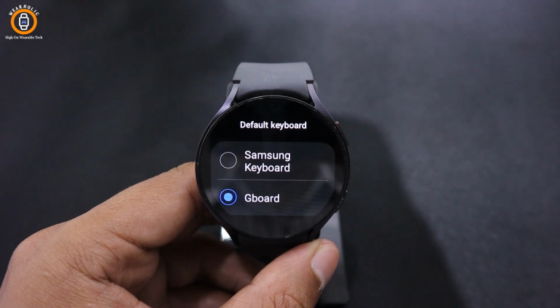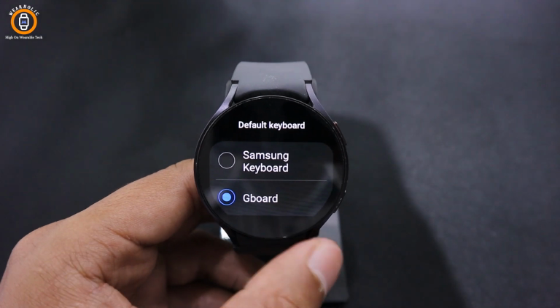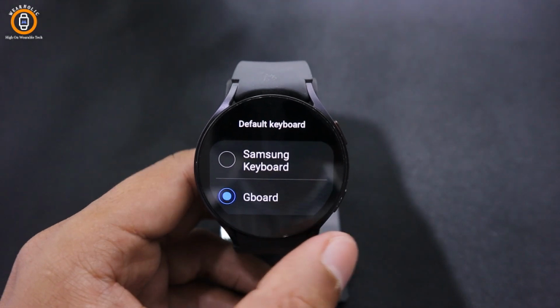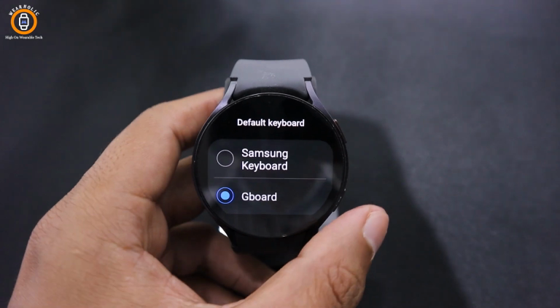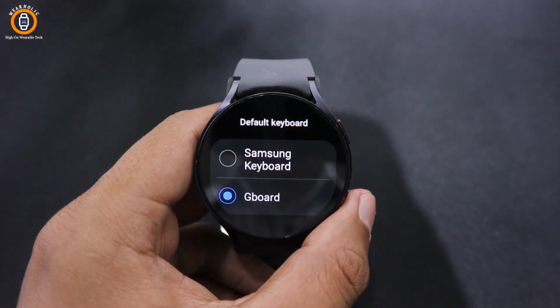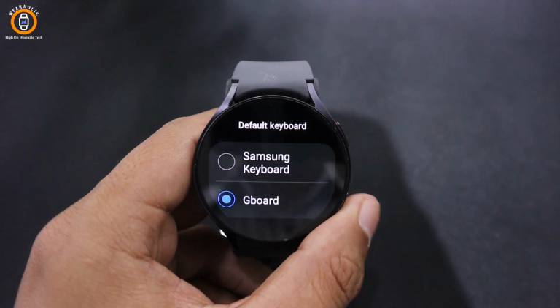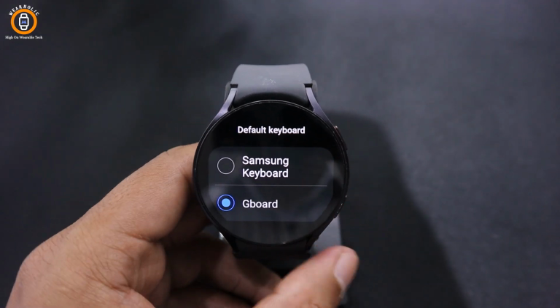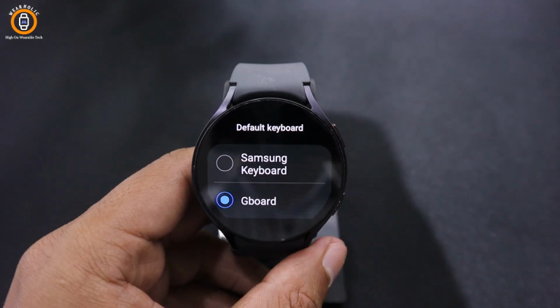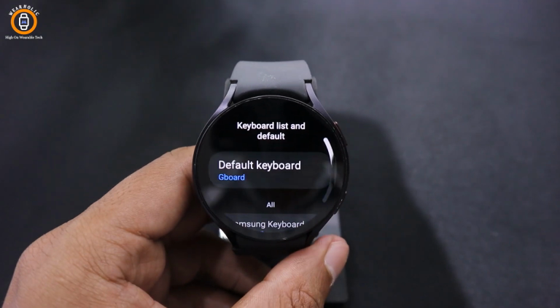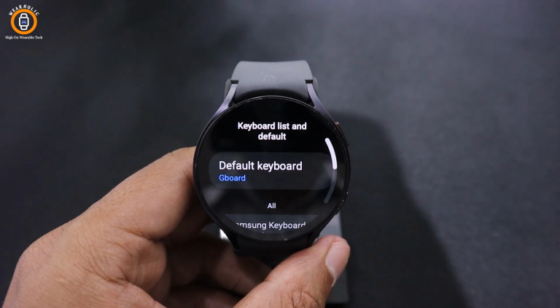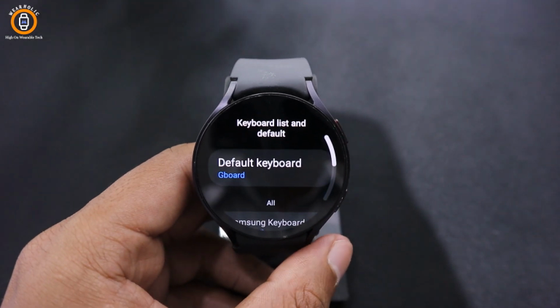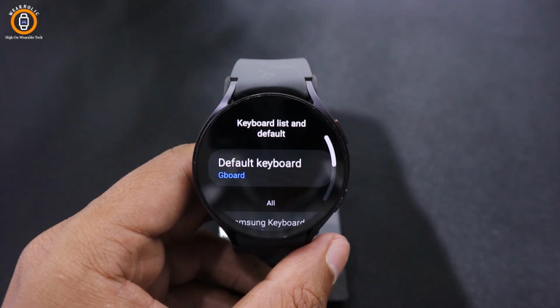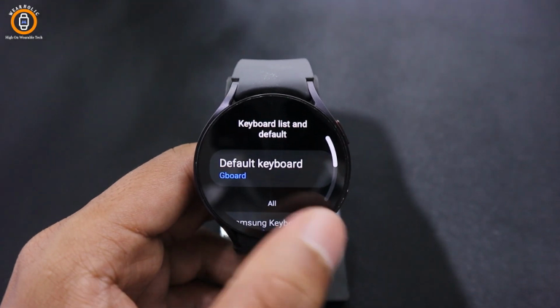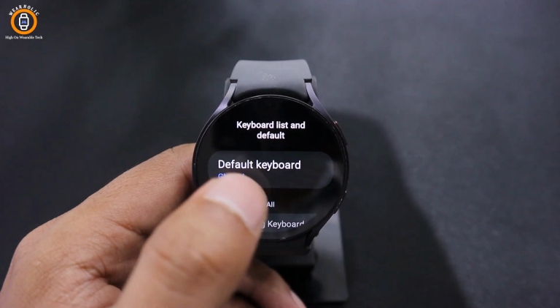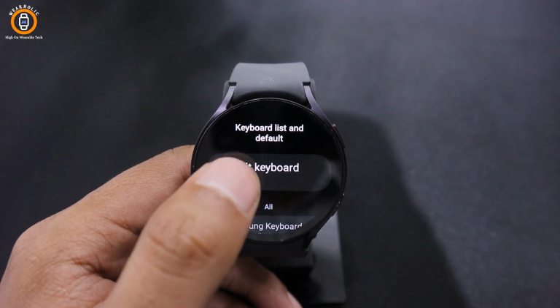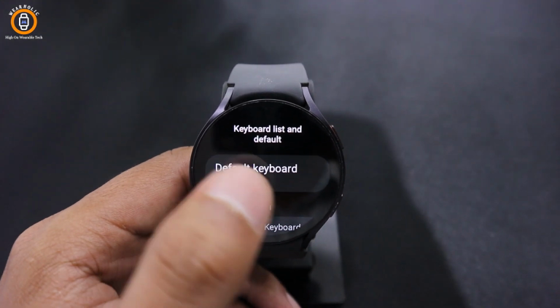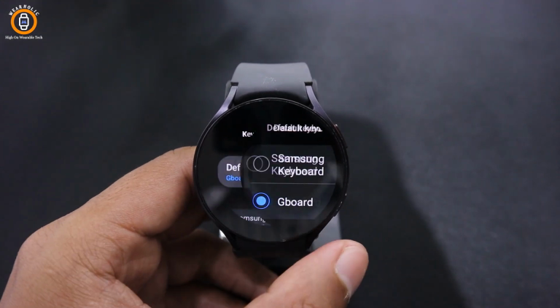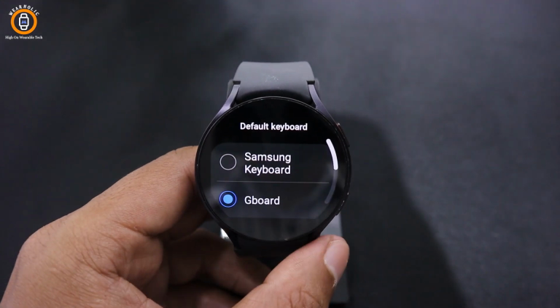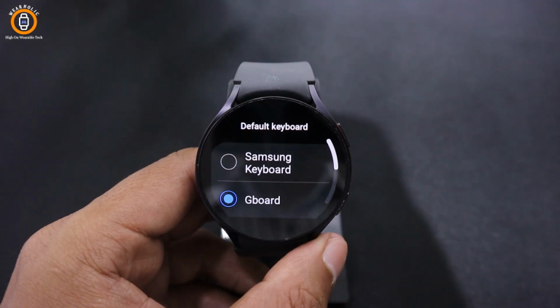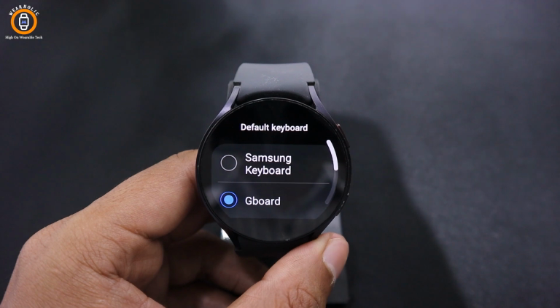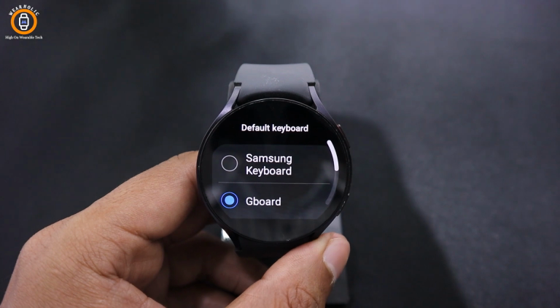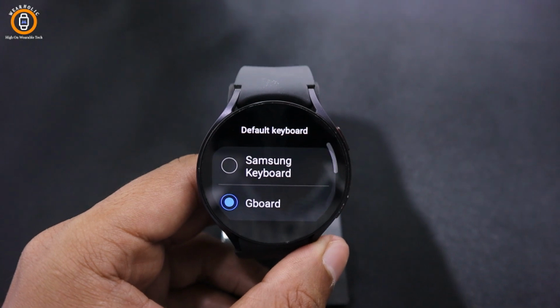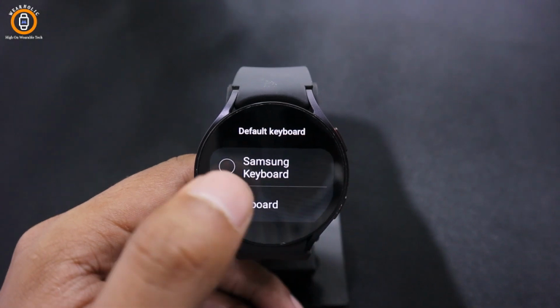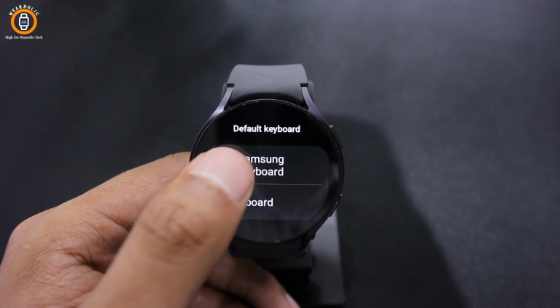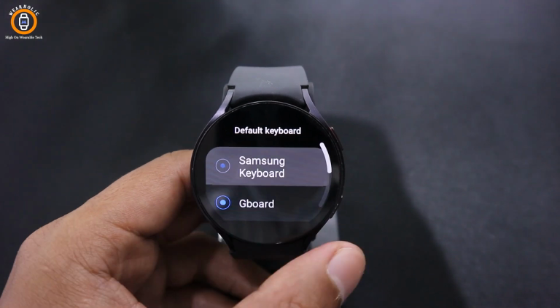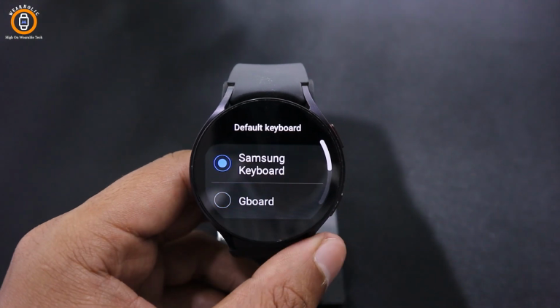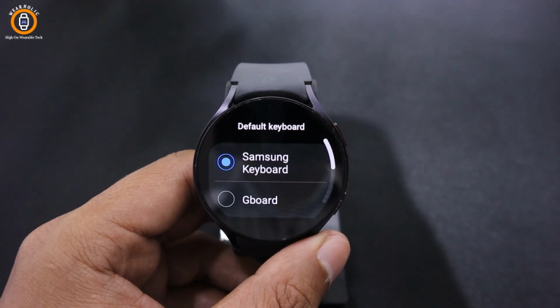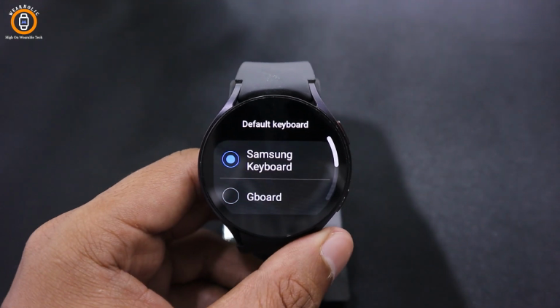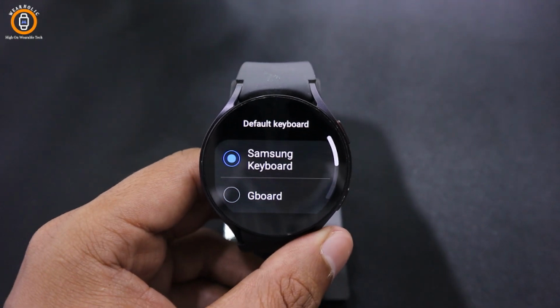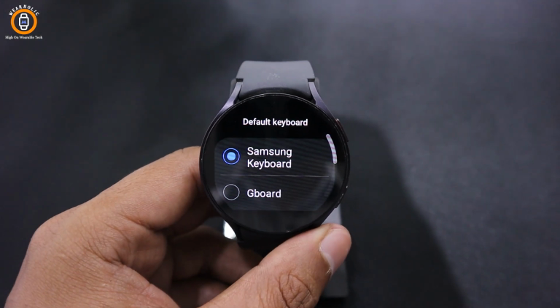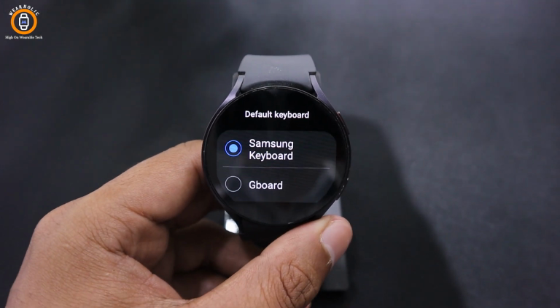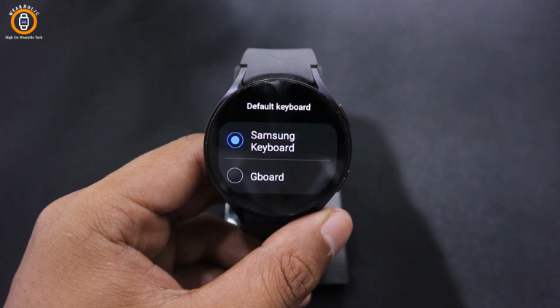In case you wish to change back to the Samsung keyboard, then come to the Default Keyboard from the Keyboard Settings and select Samsung Keyboard.